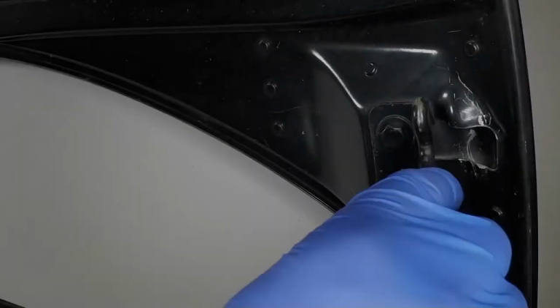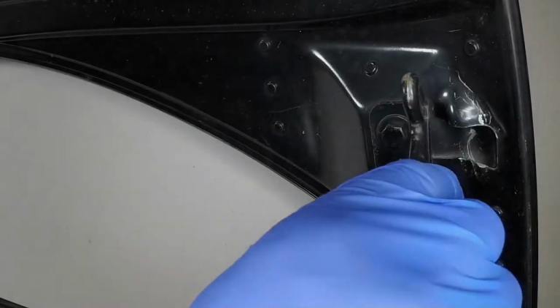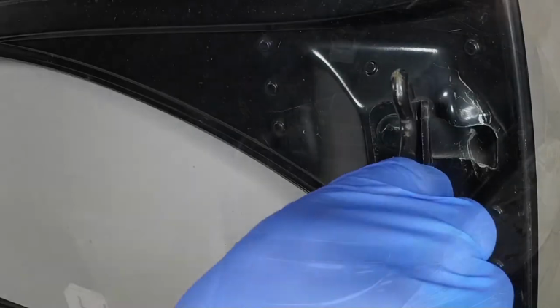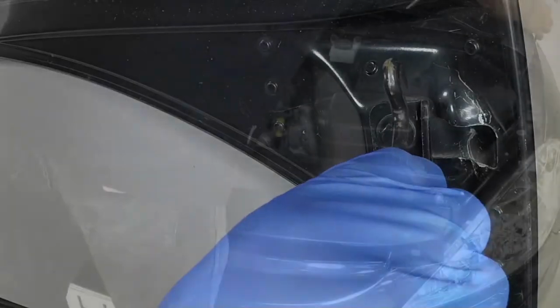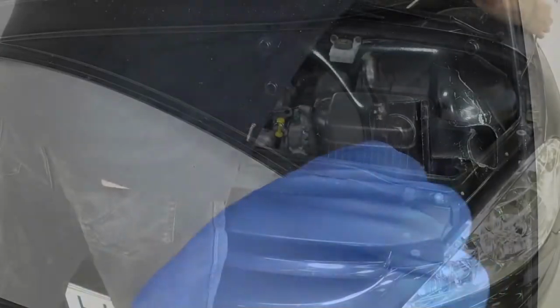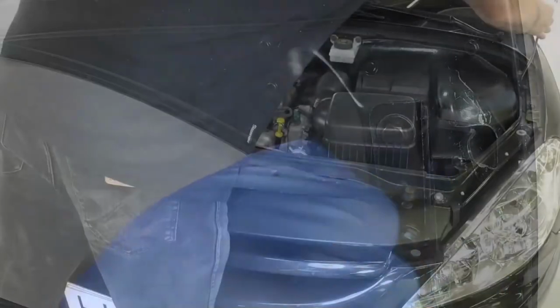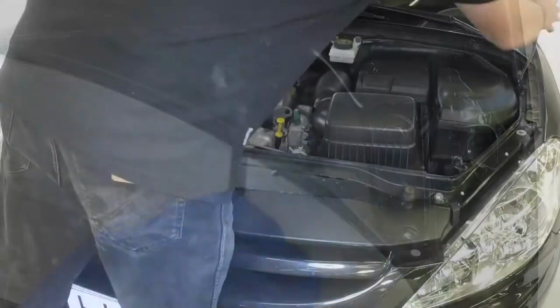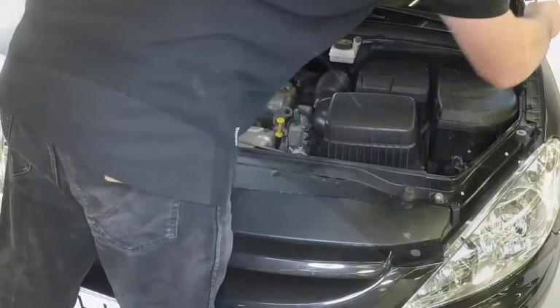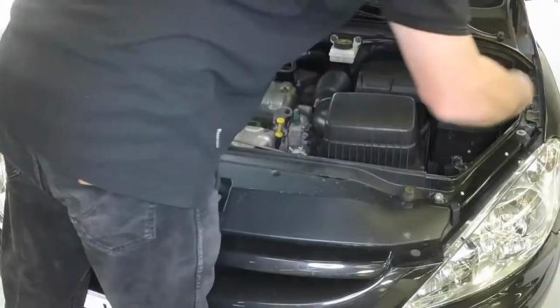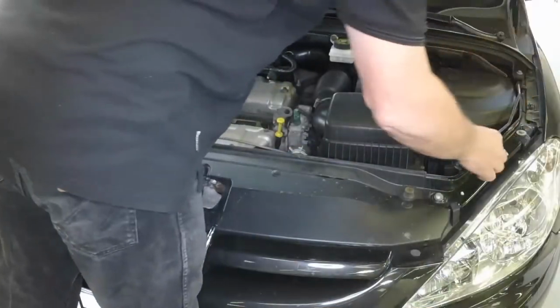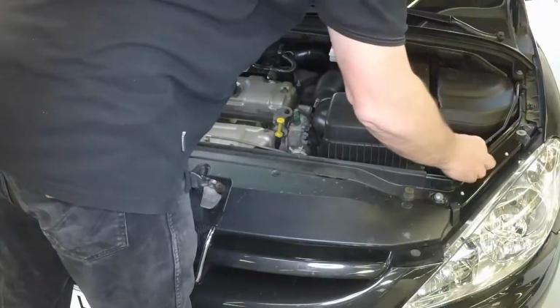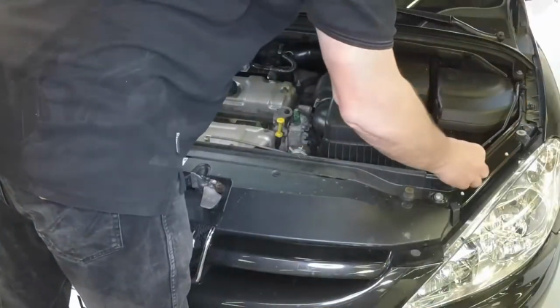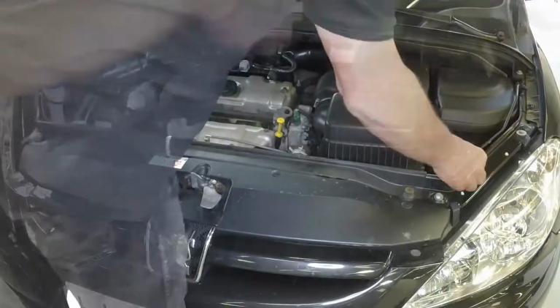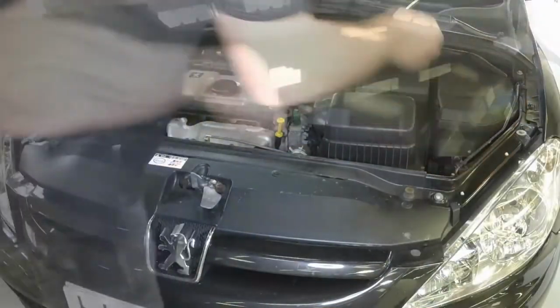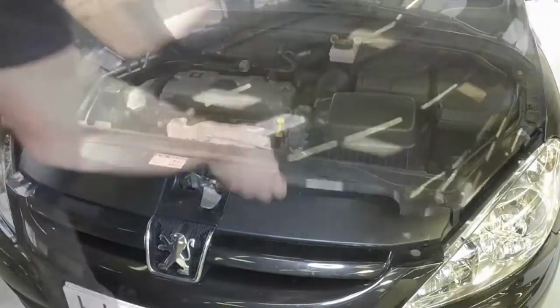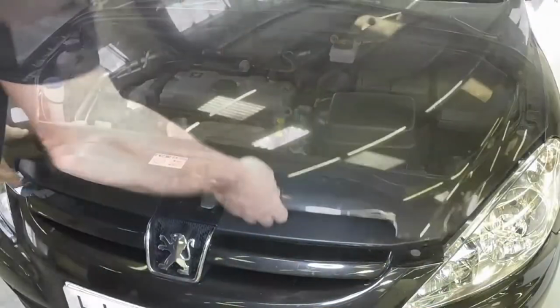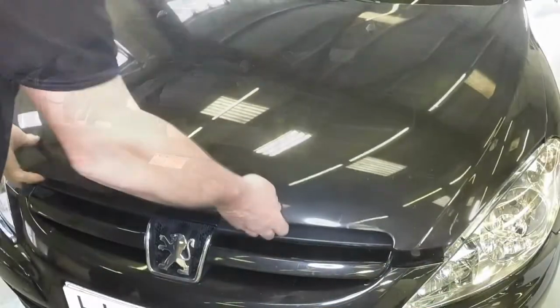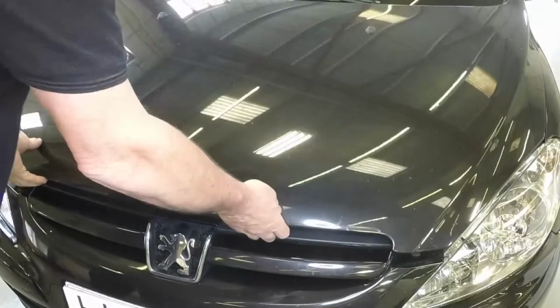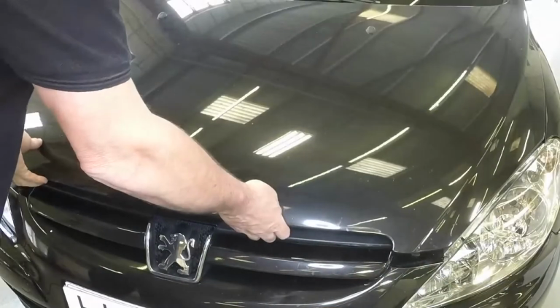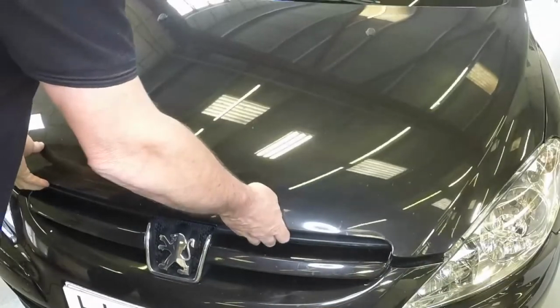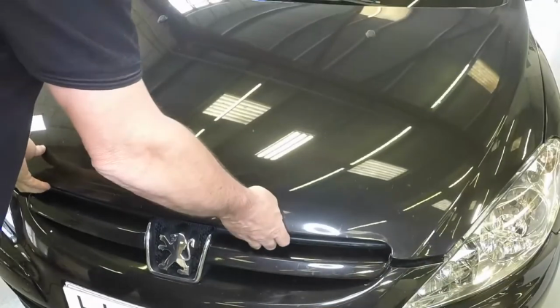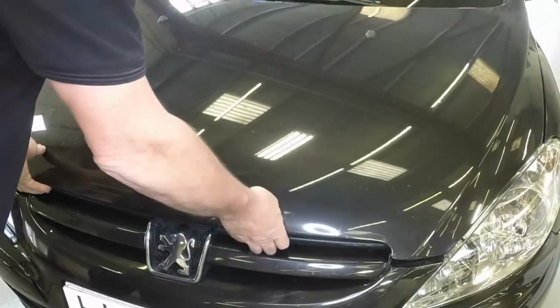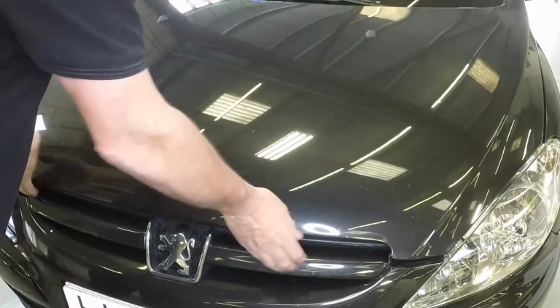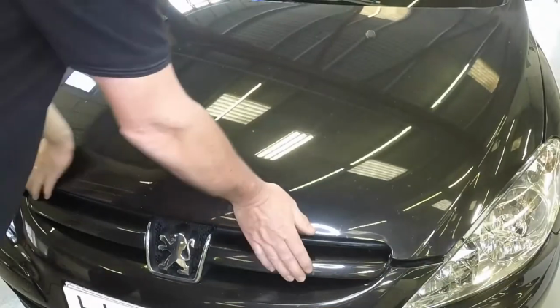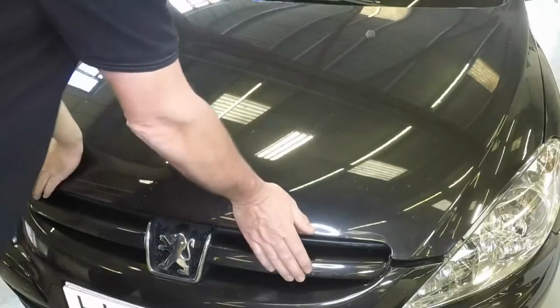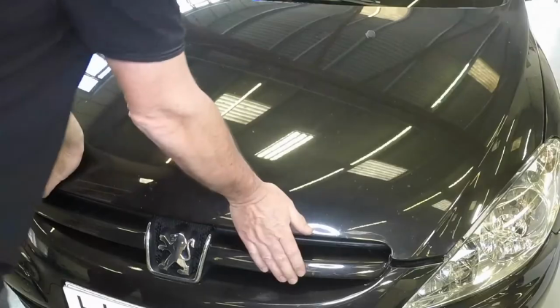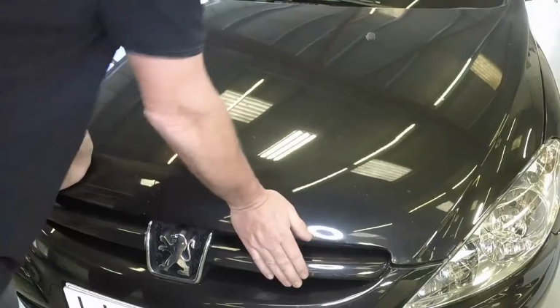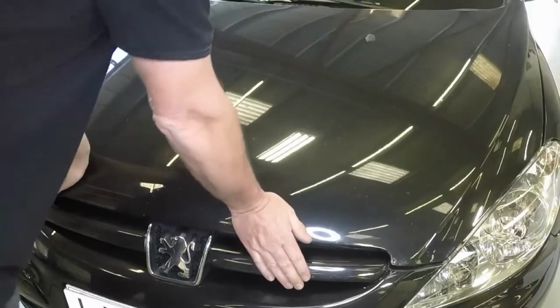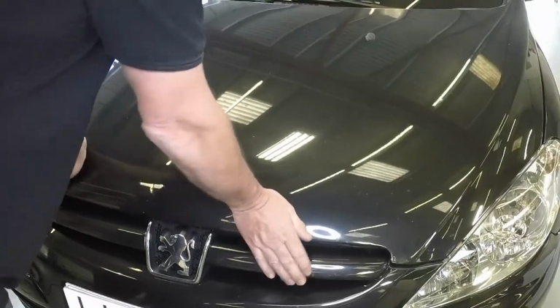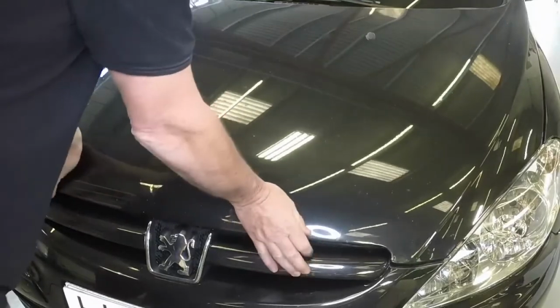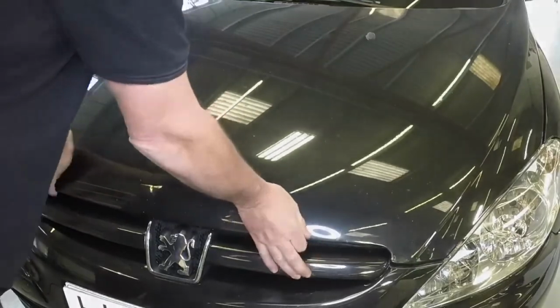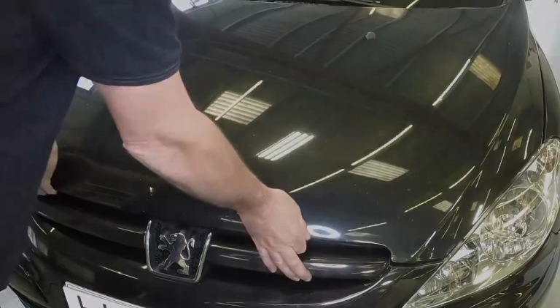Unclip and fold away the strut. Lower the bonnet firmly to engage the lock.